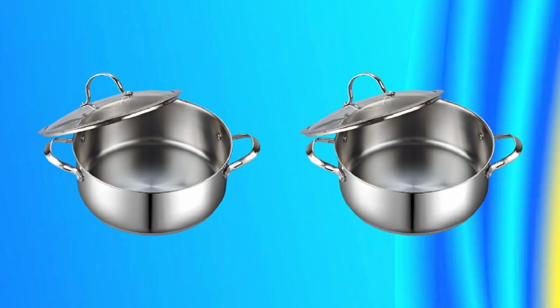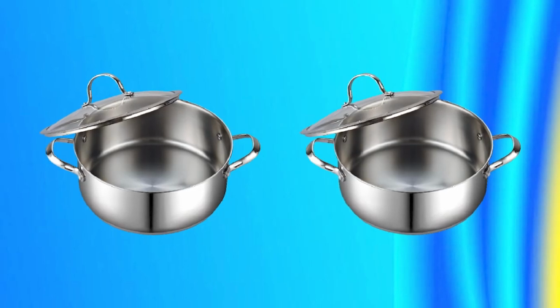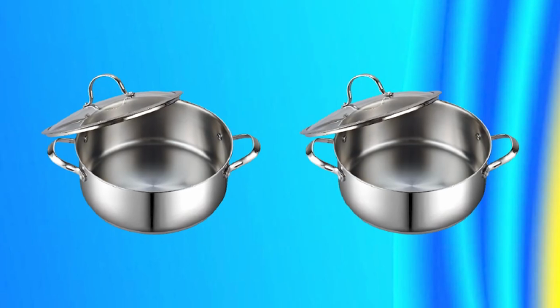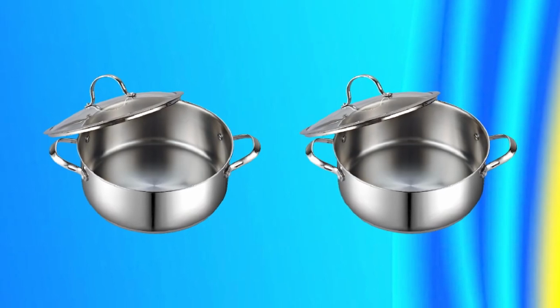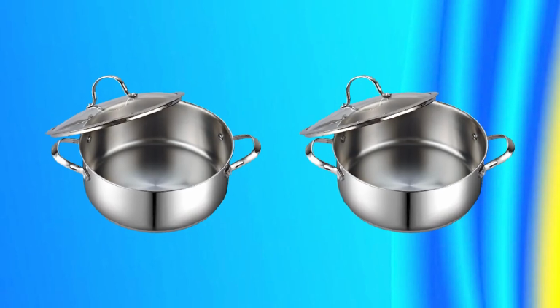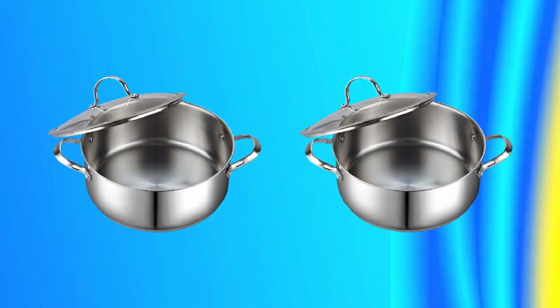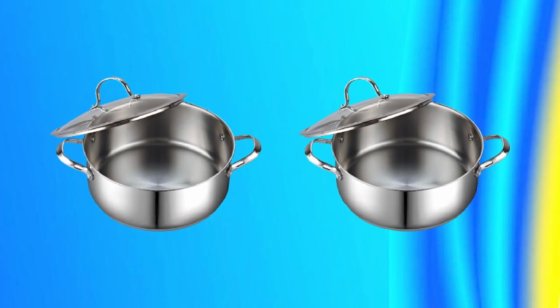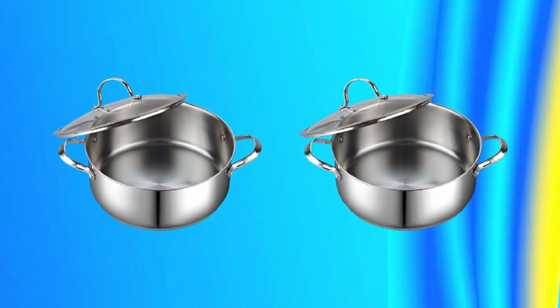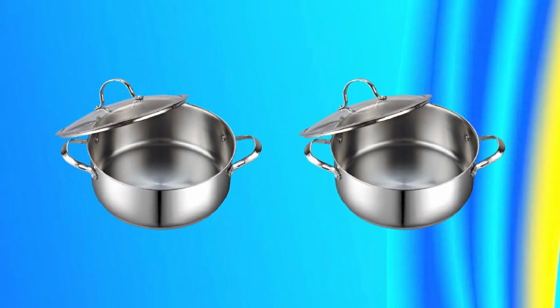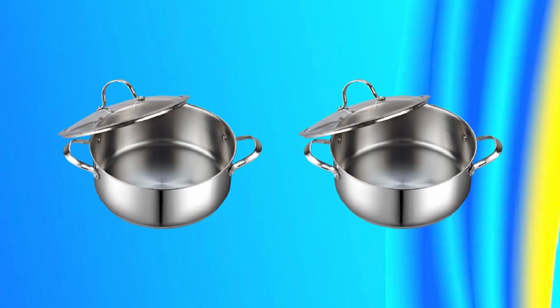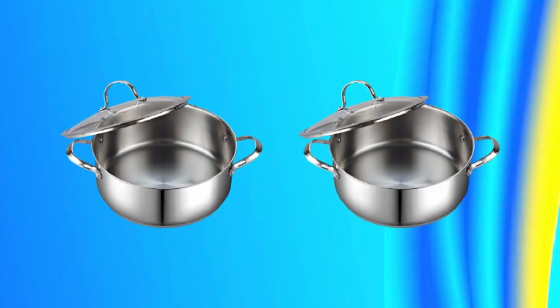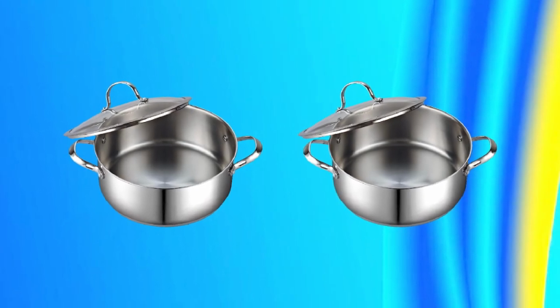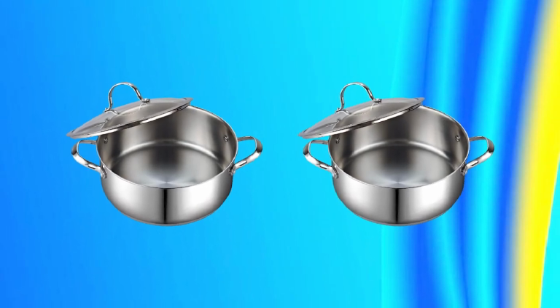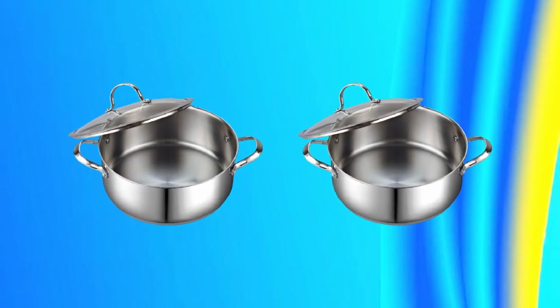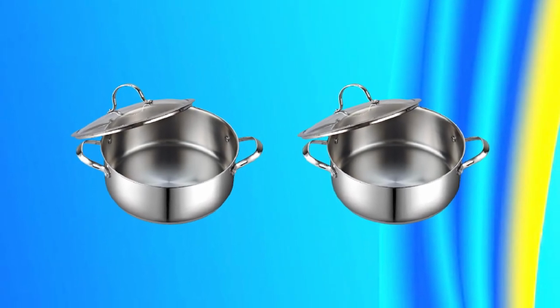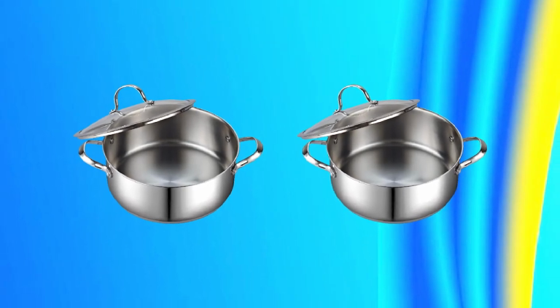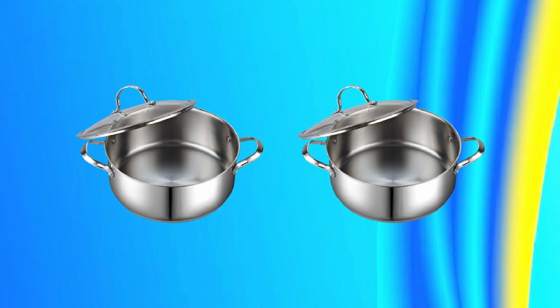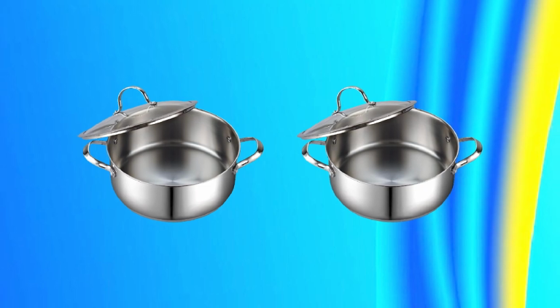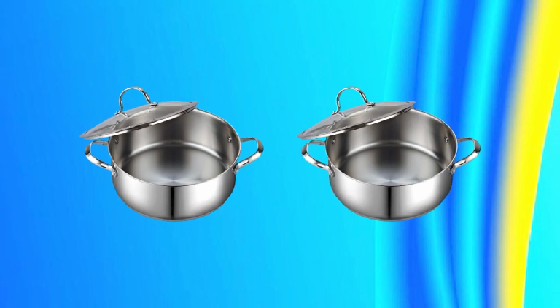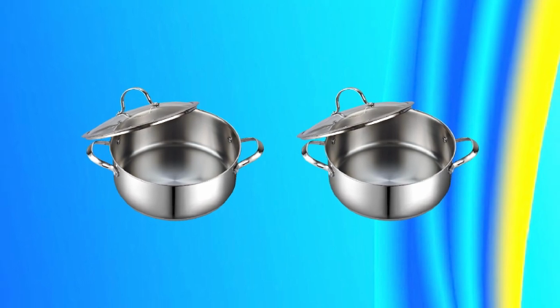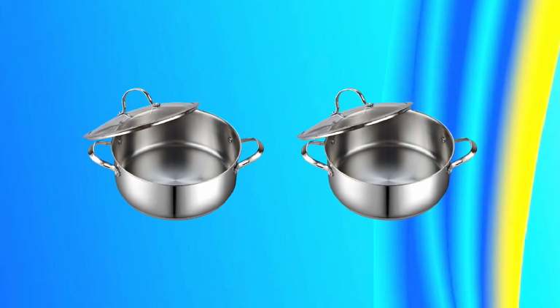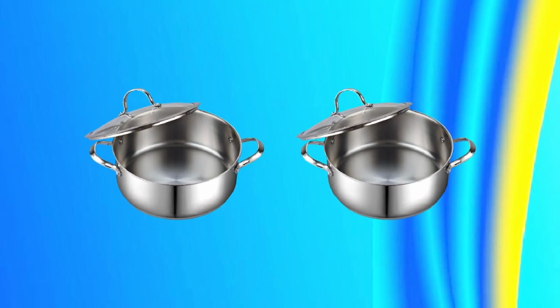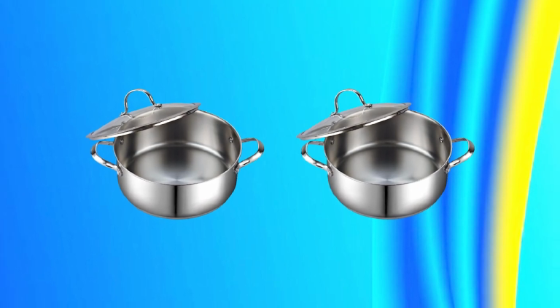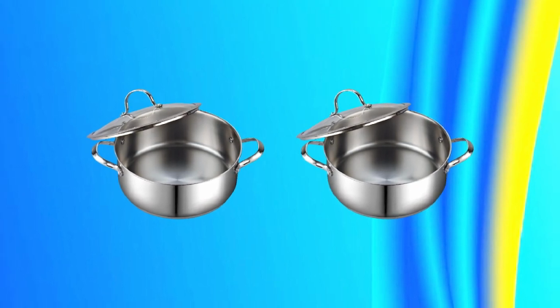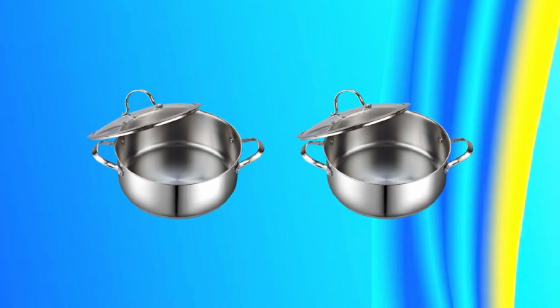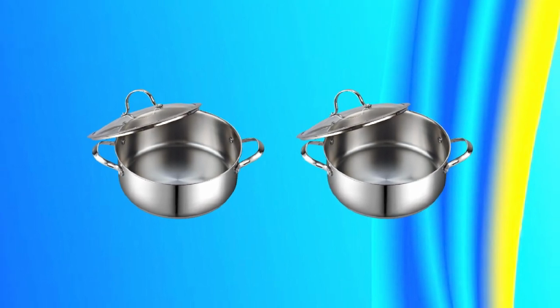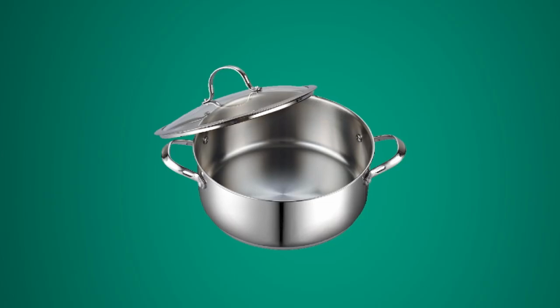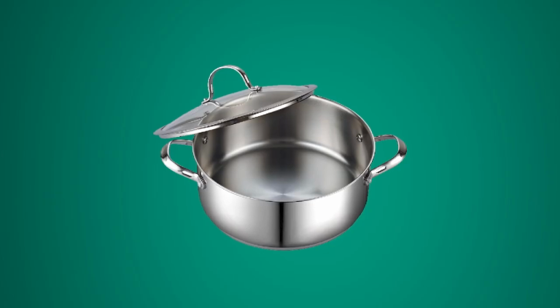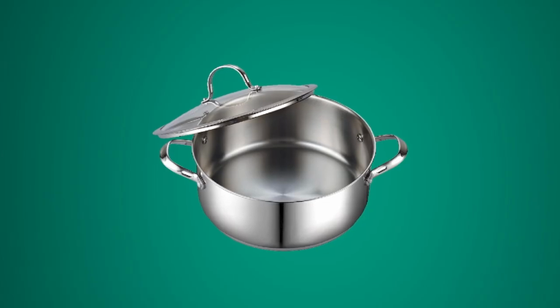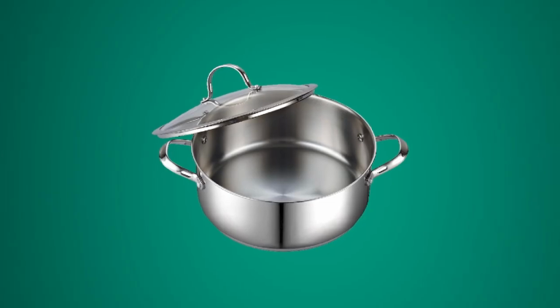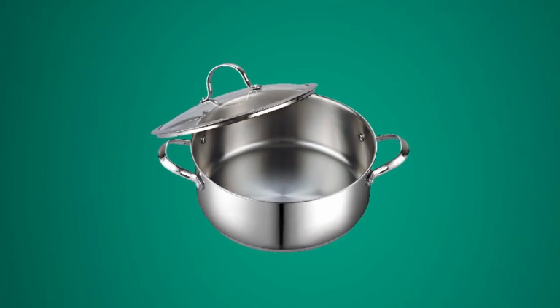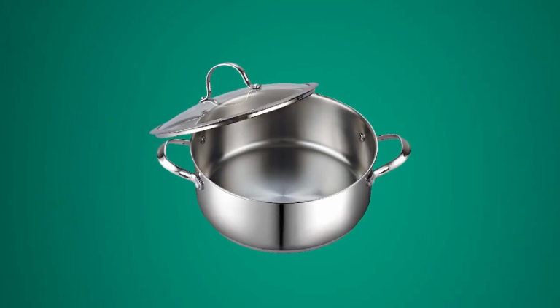Overall, the Cook Standard Stainless Steel Dutch Oven is a high-quality and versatile piece of cookware that's perfect for any kitchen.